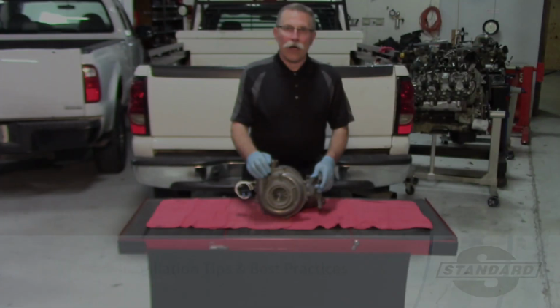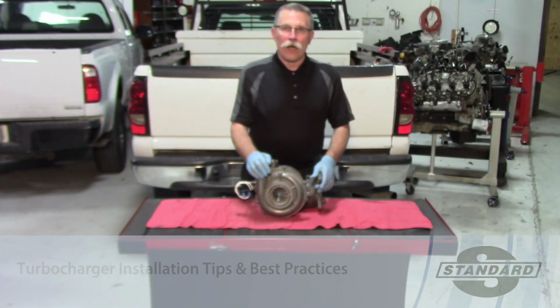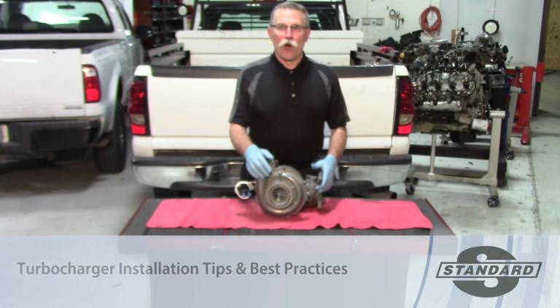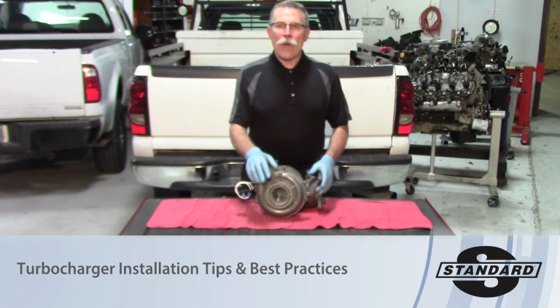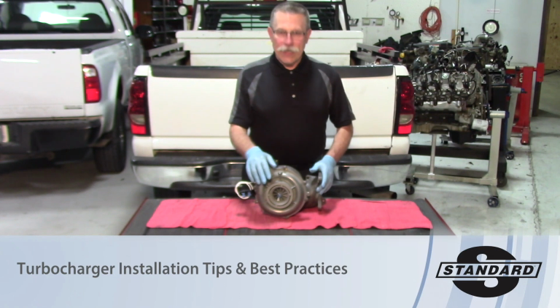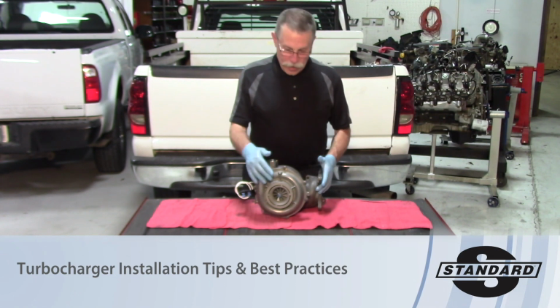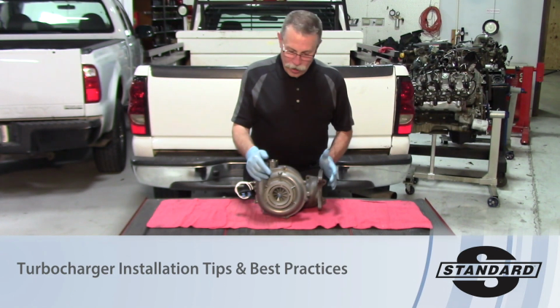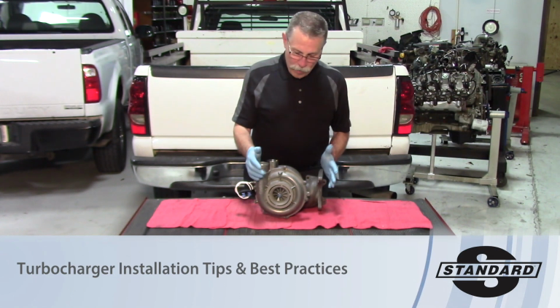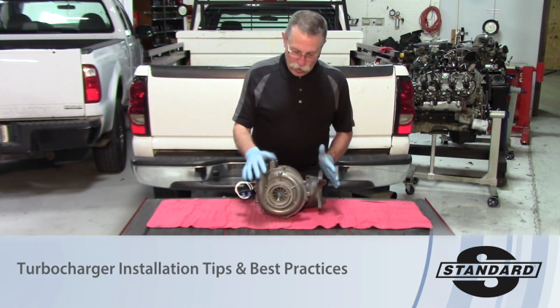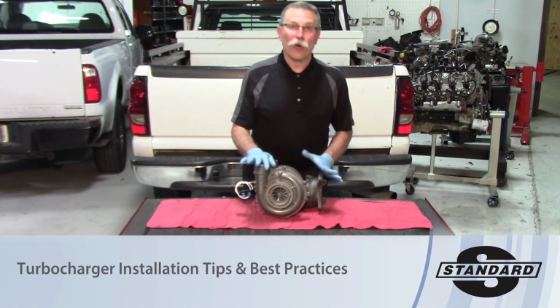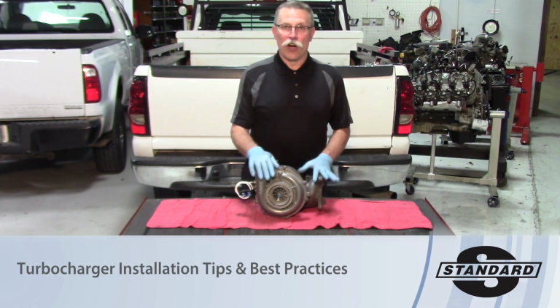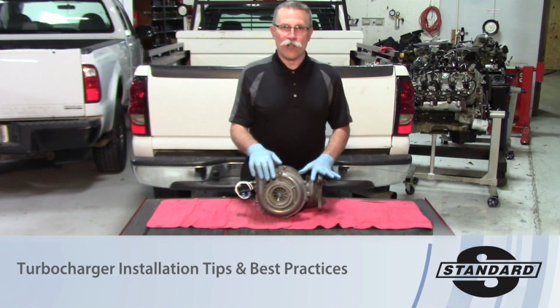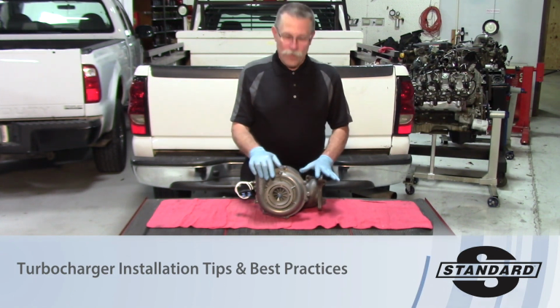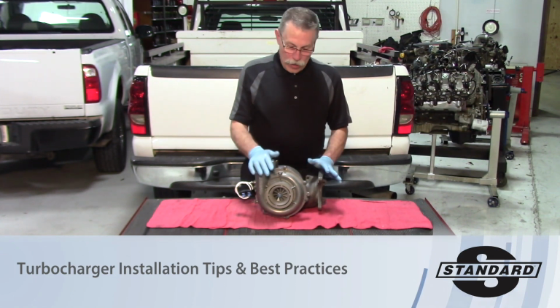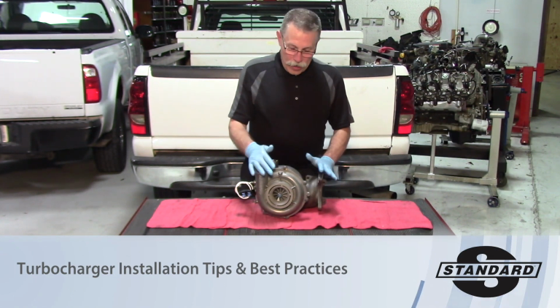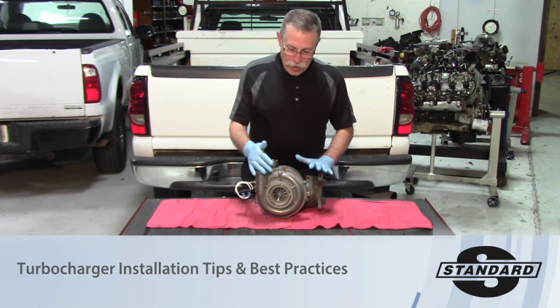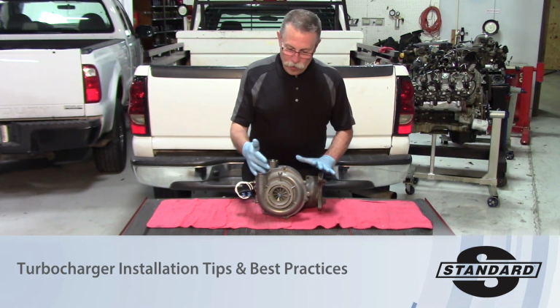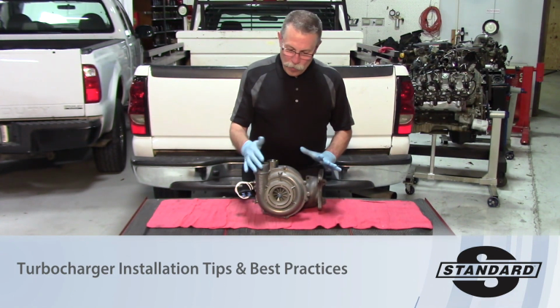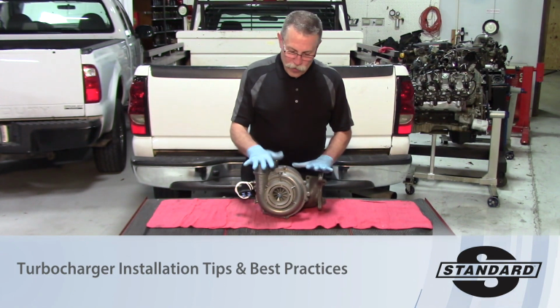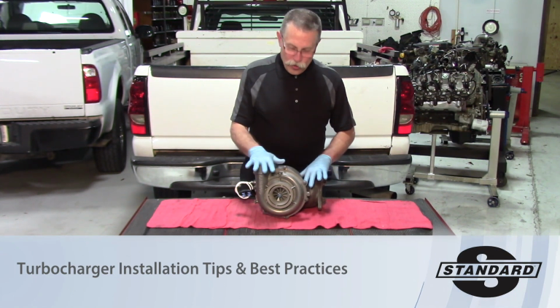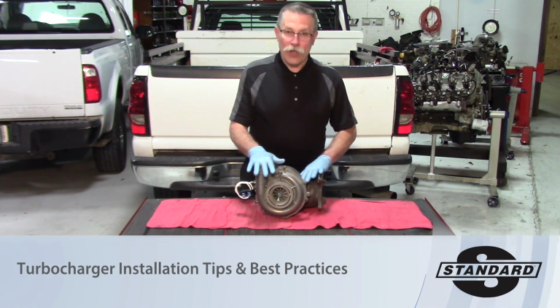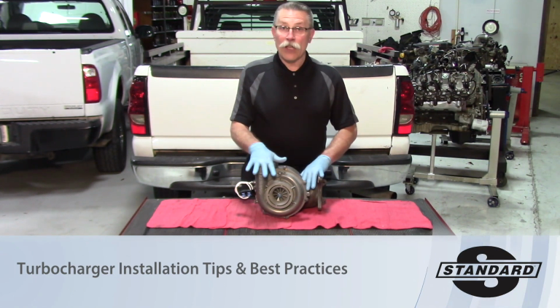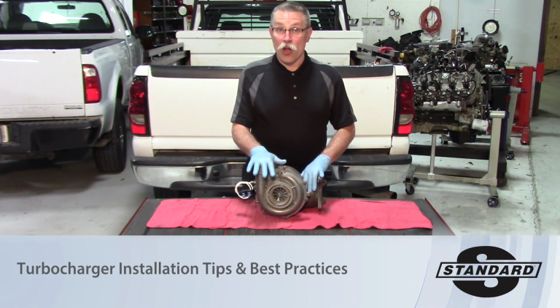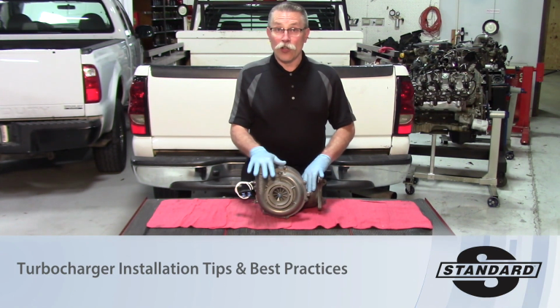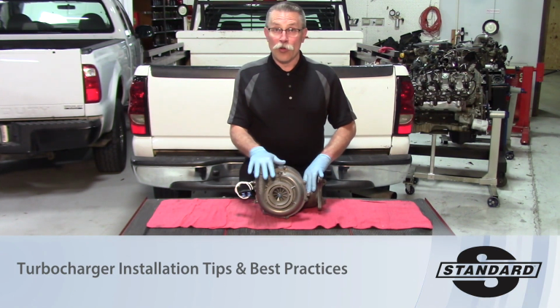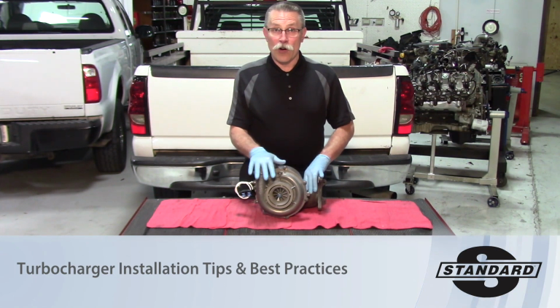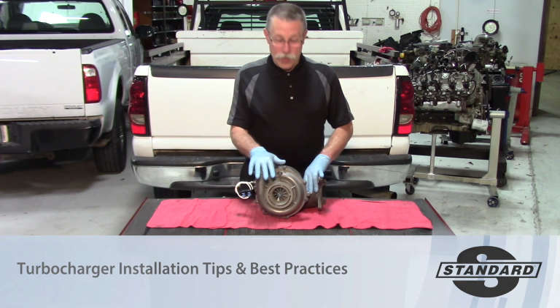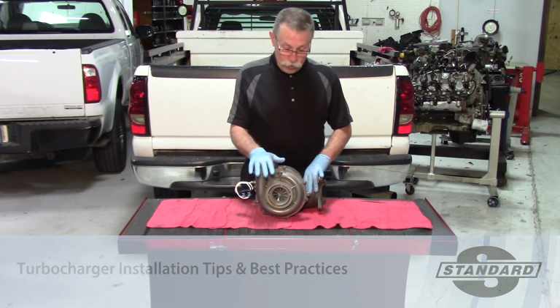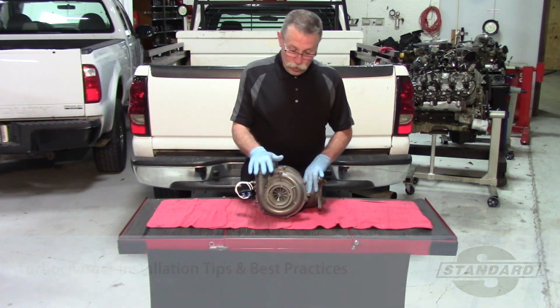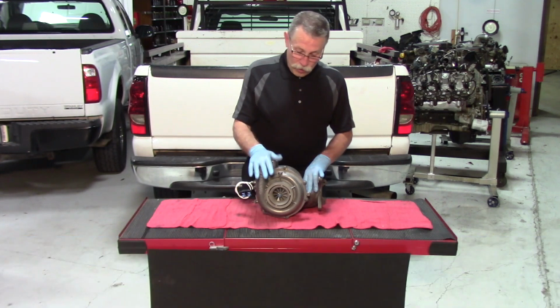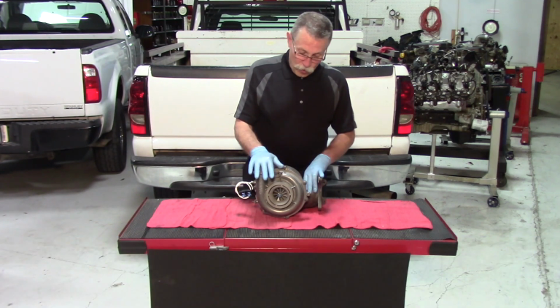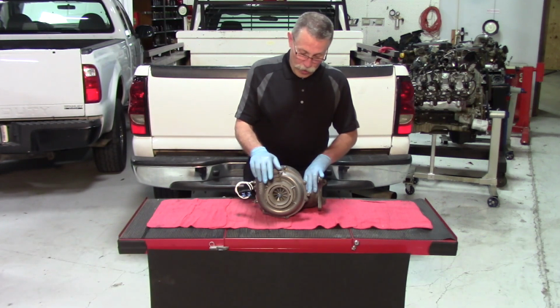Hello, we're back today talking about turbochargers. There are a couple of issues with installing turbochargers that truly need to be addressed.